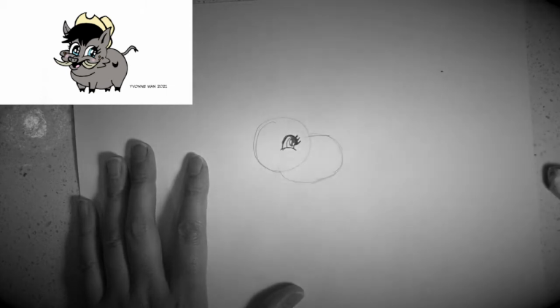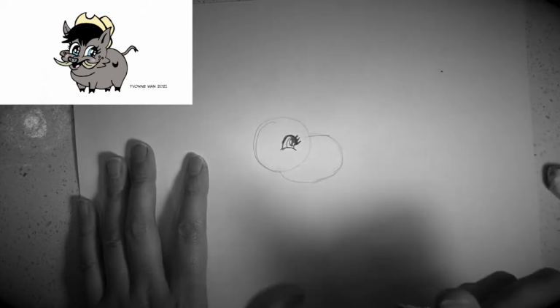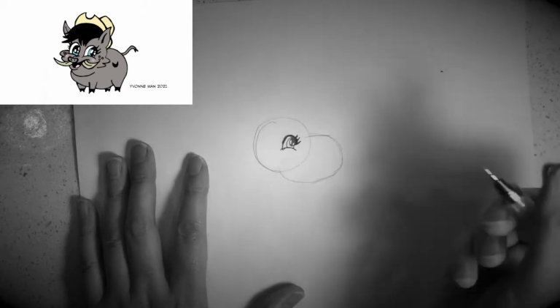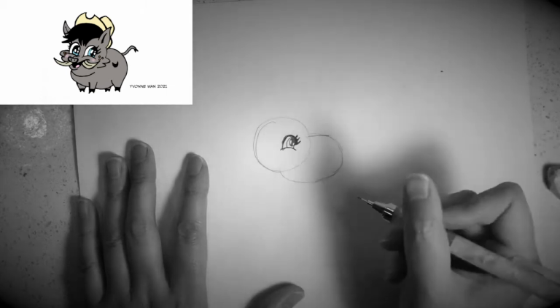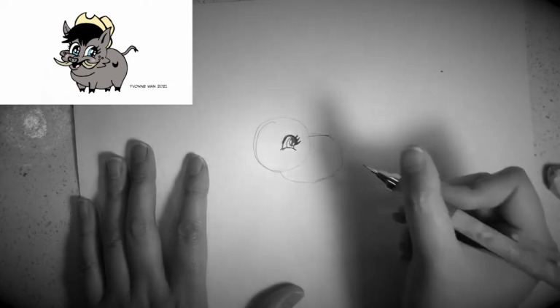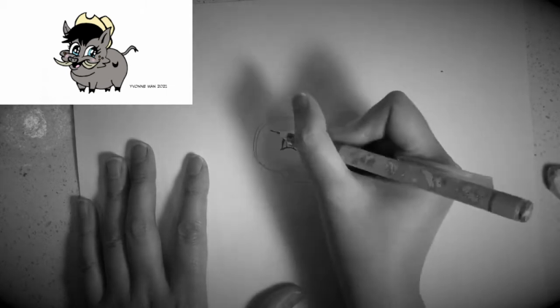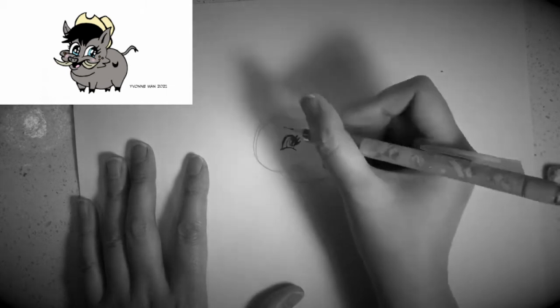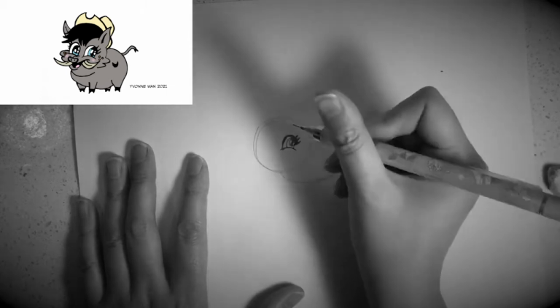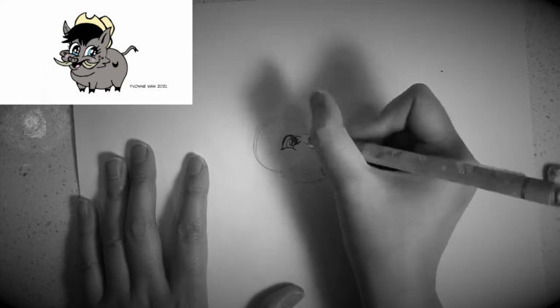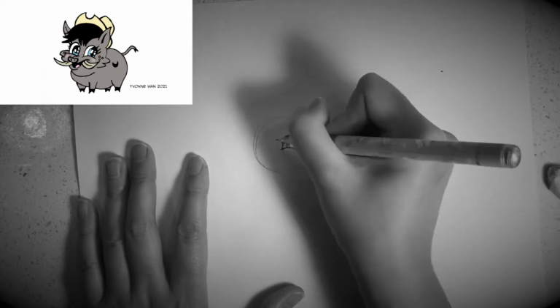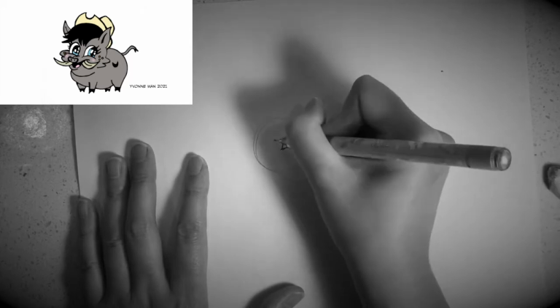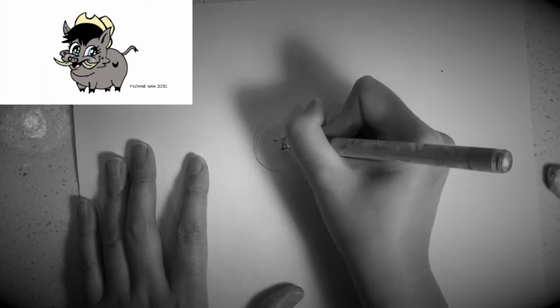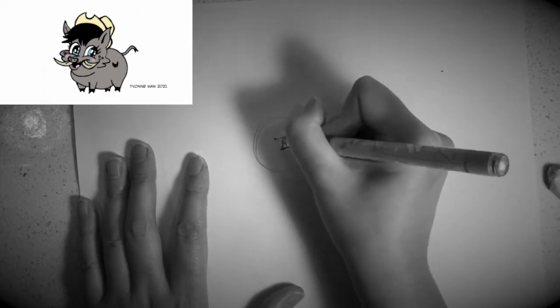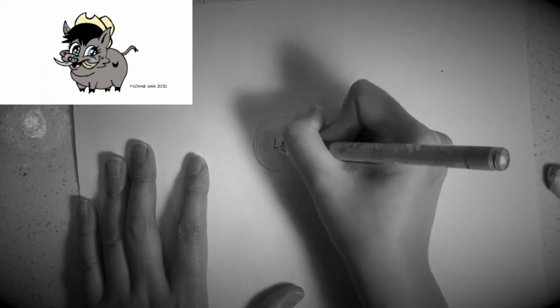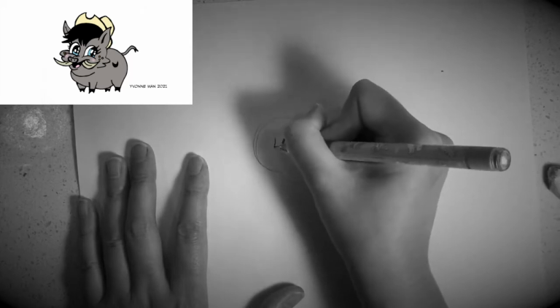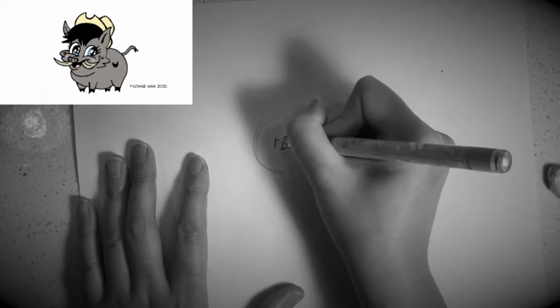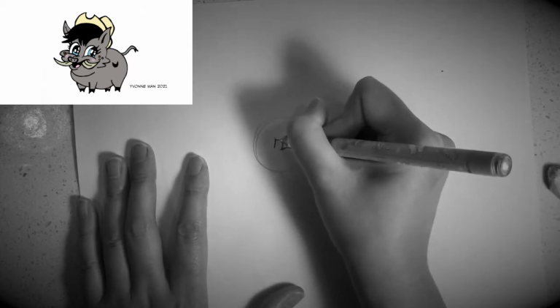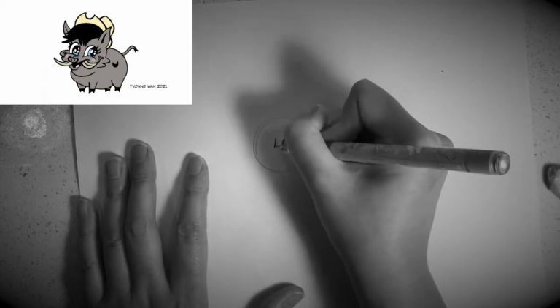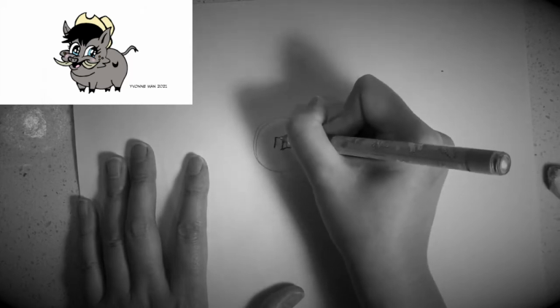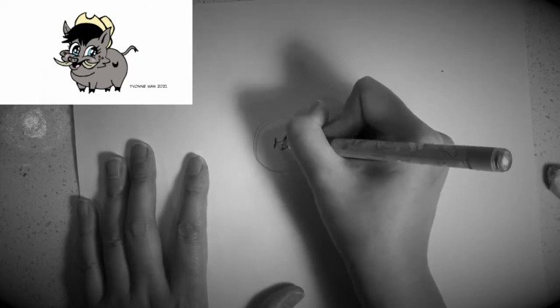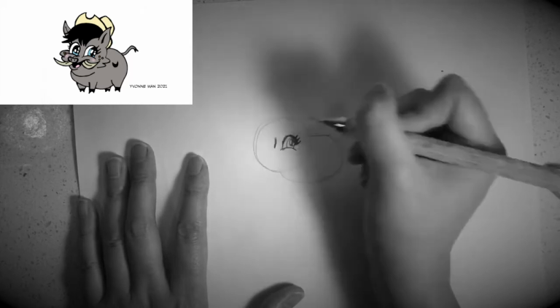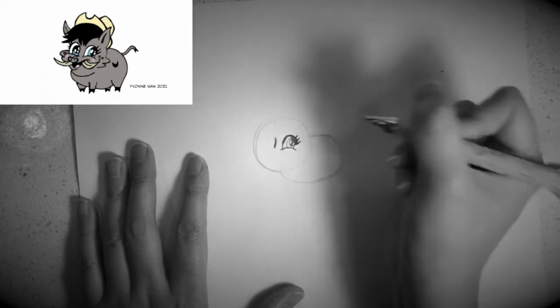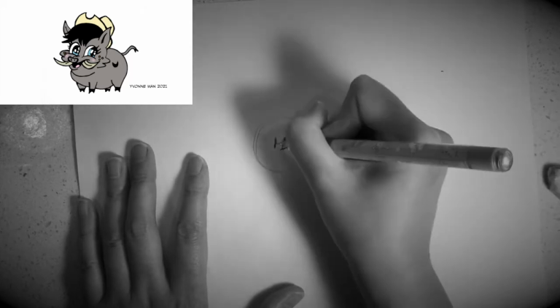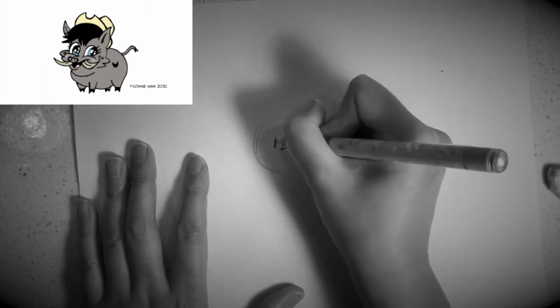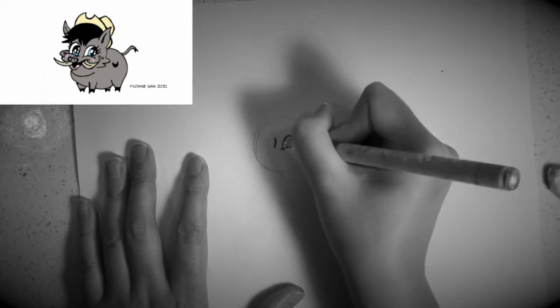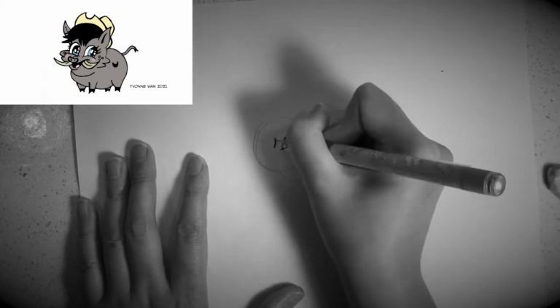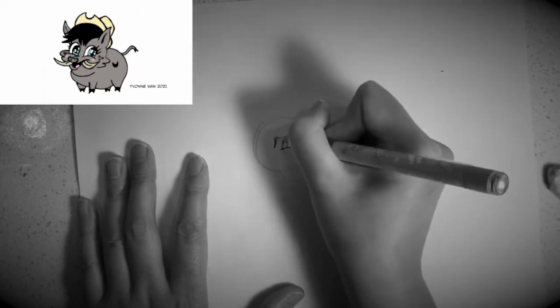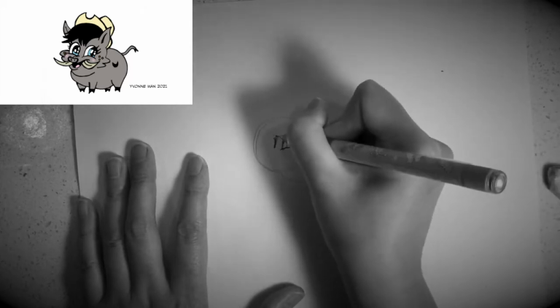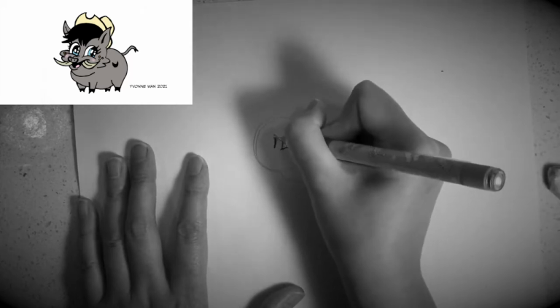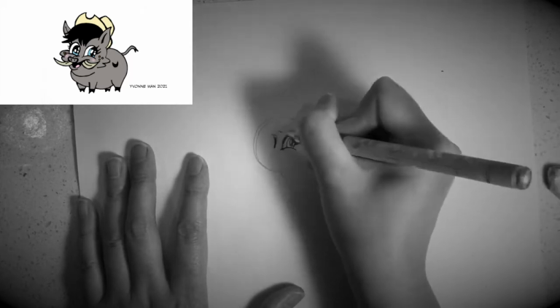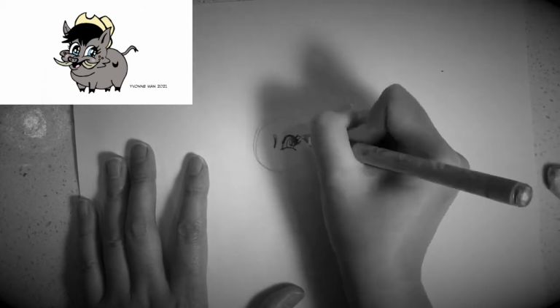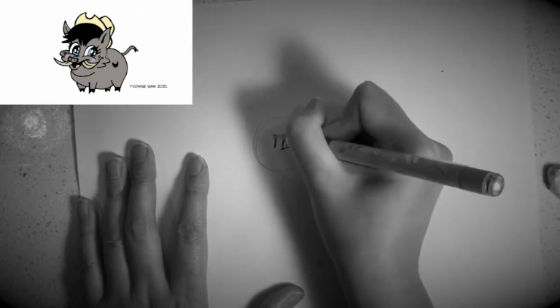Next, I would like you to draw the other eye on the left hand side like this.